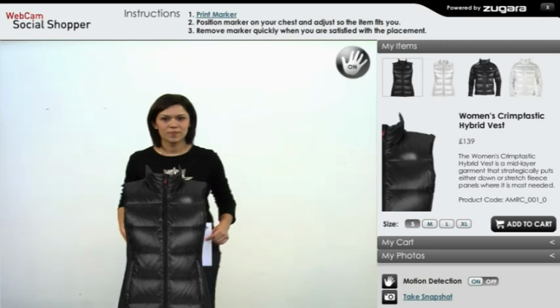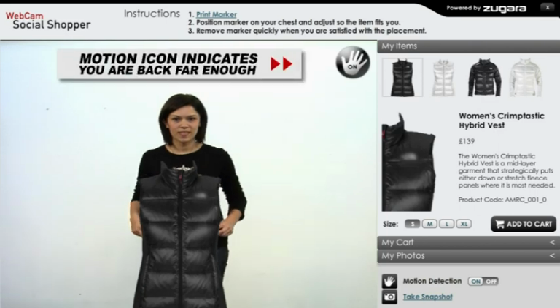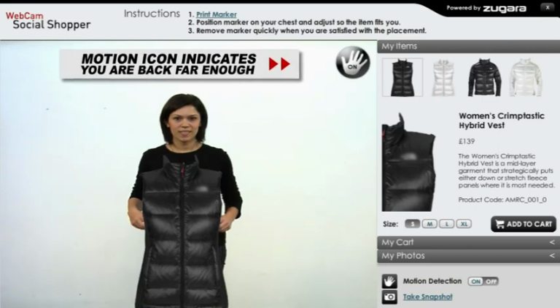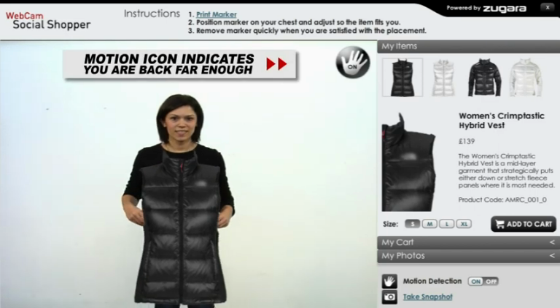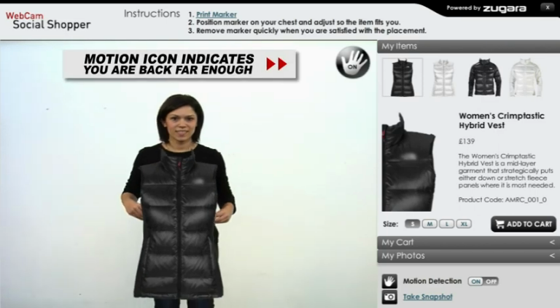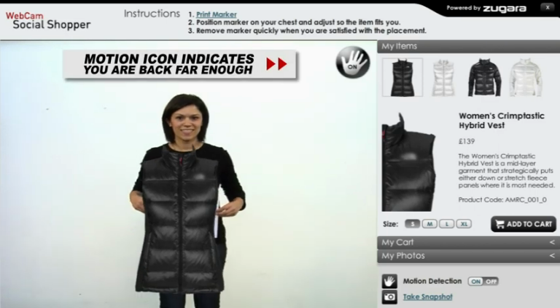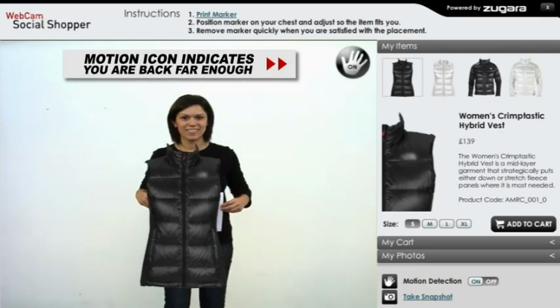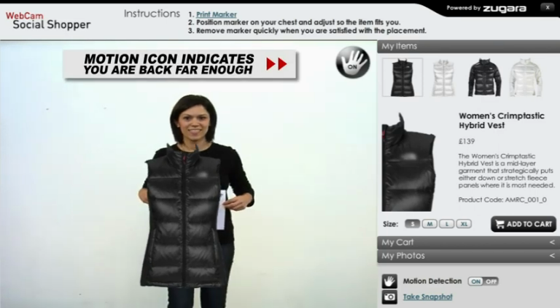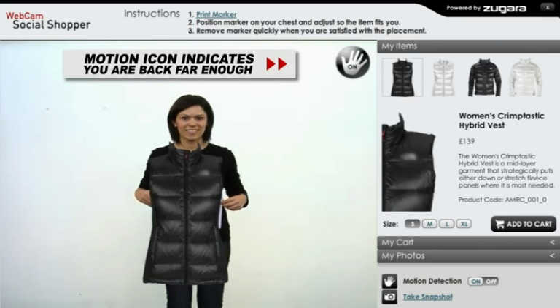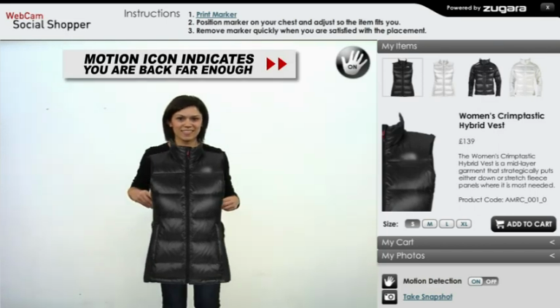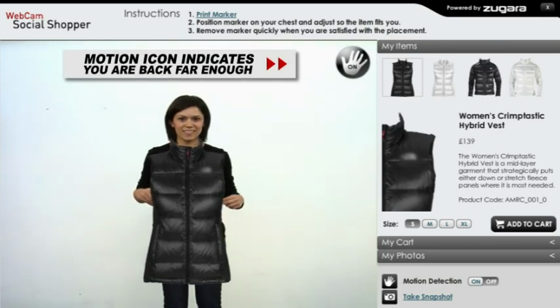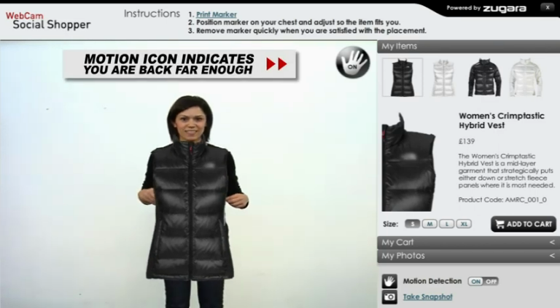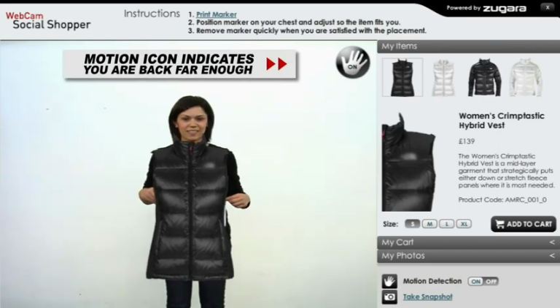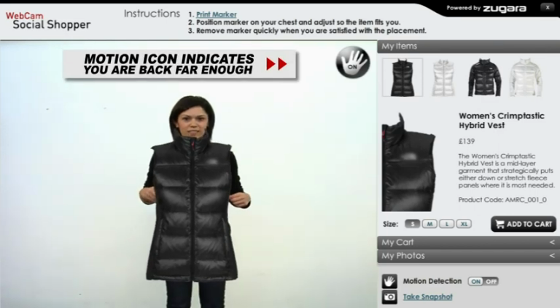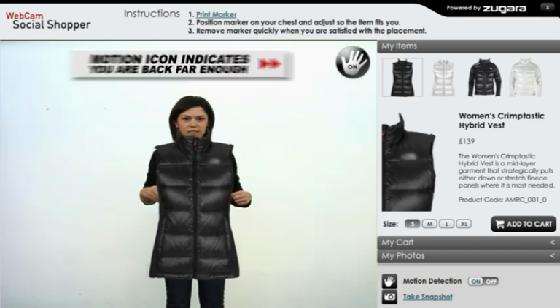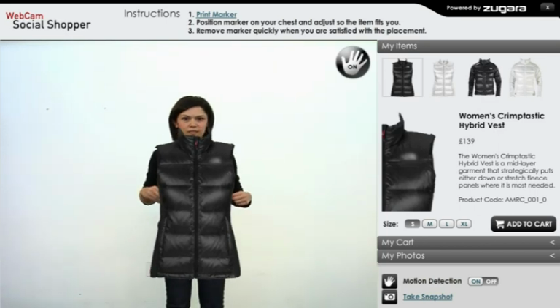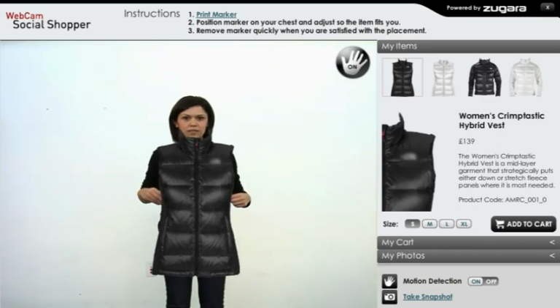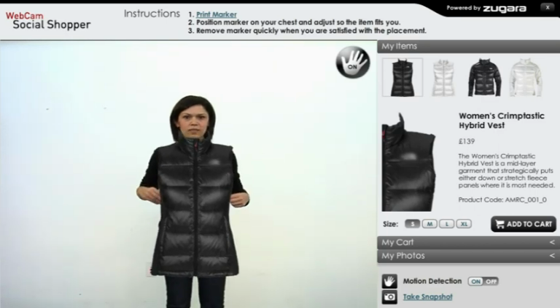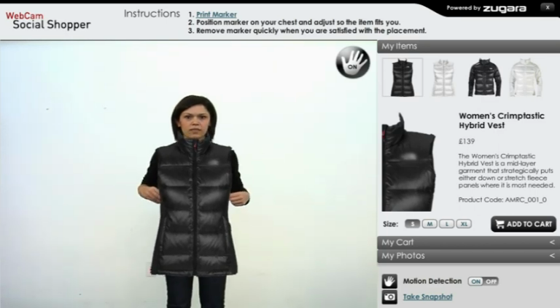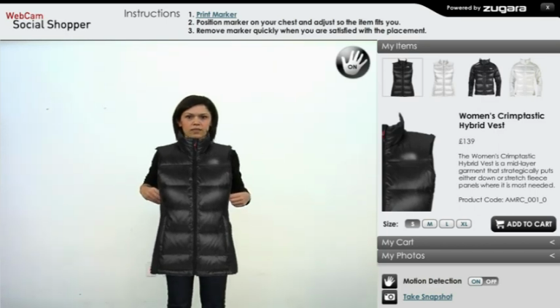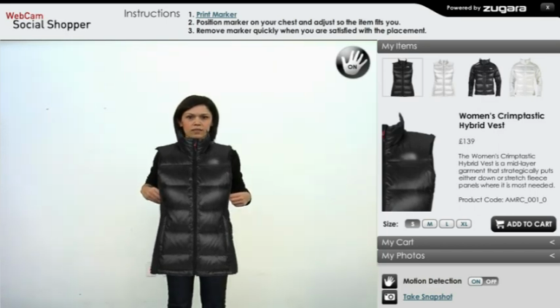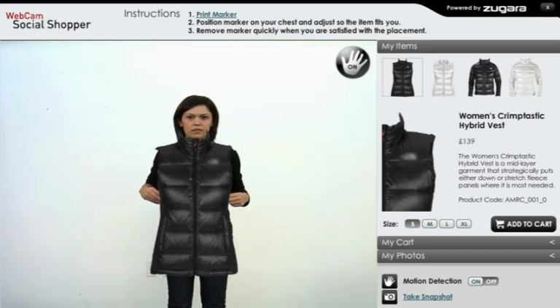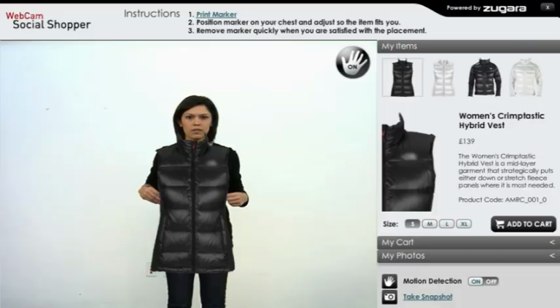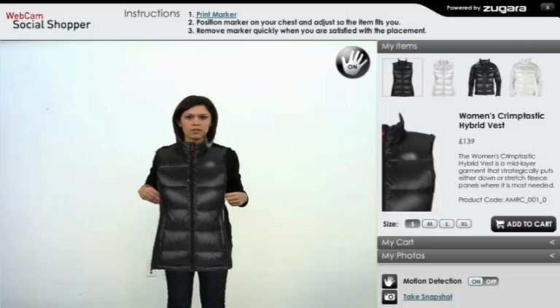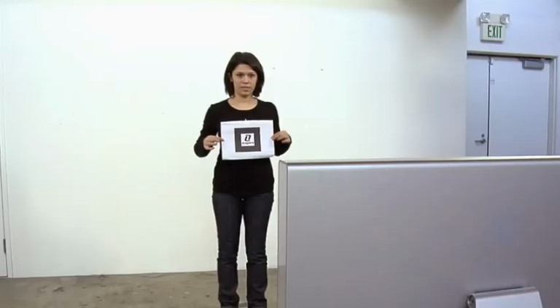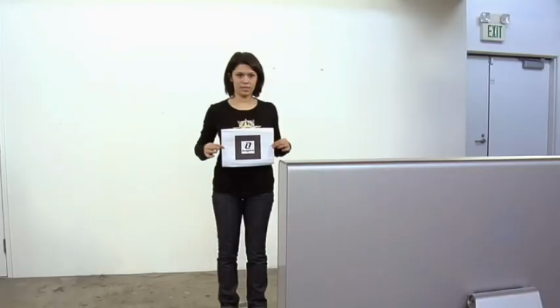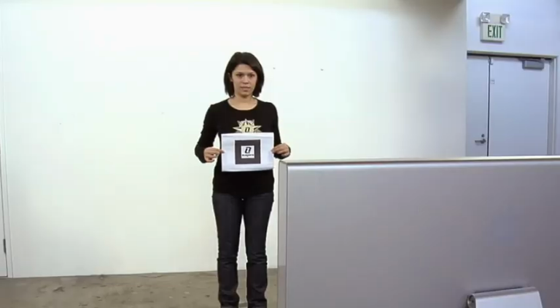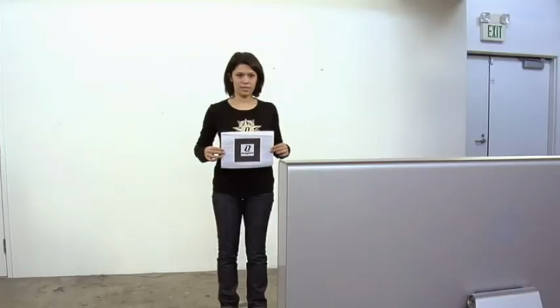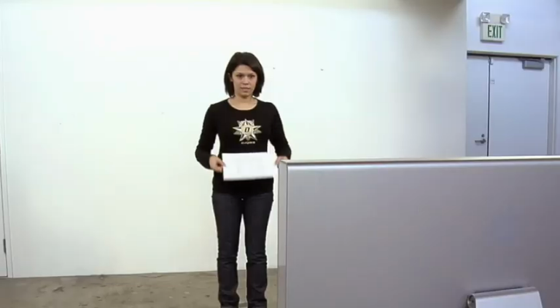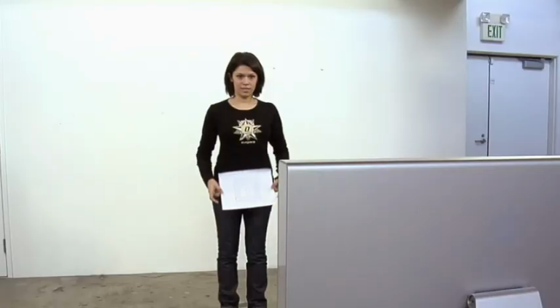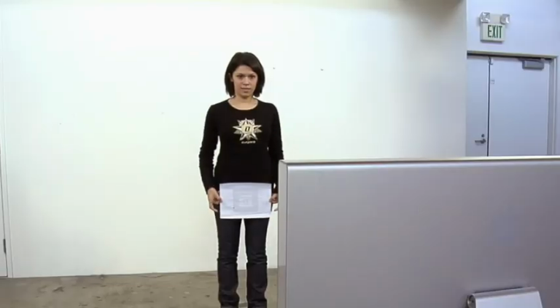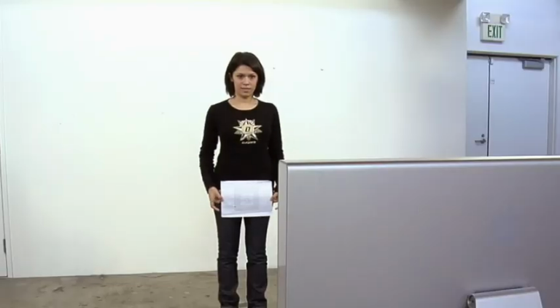Adjust the scale and position of the apparel. Once you feel comfortable with the position of the item, flip the marker over and put it aside.